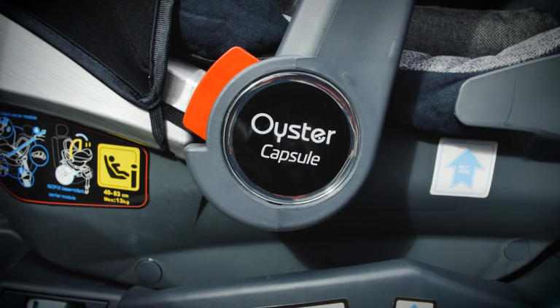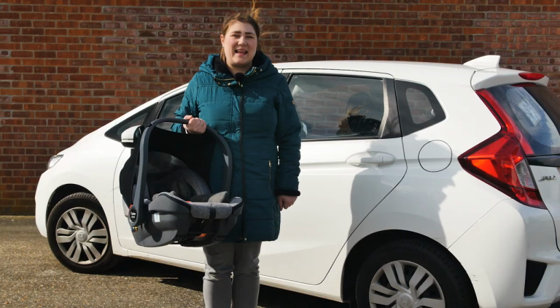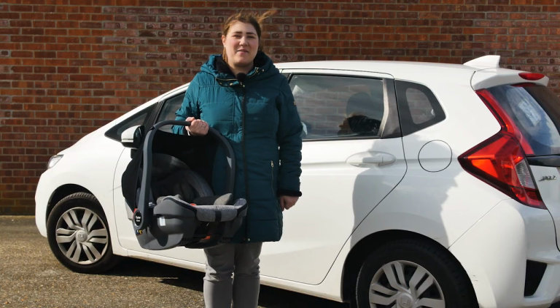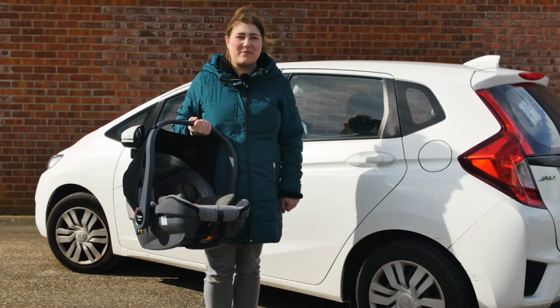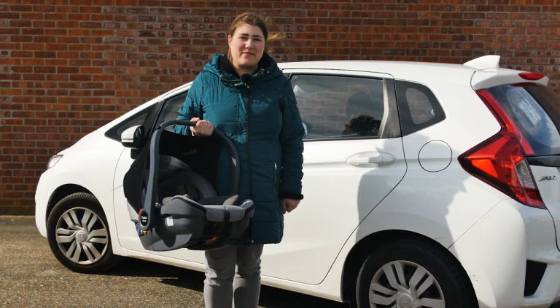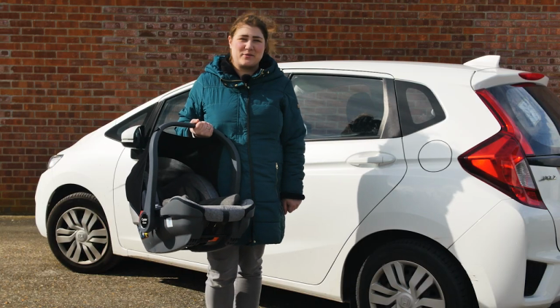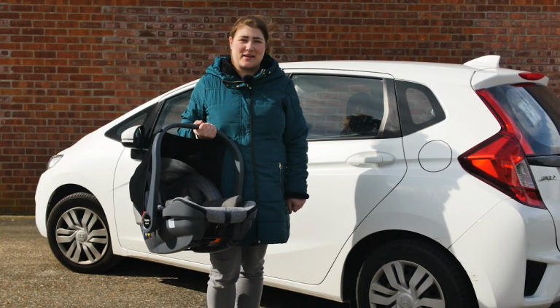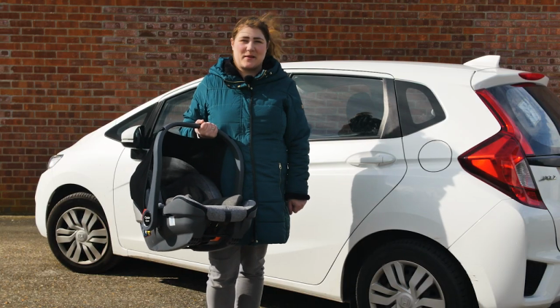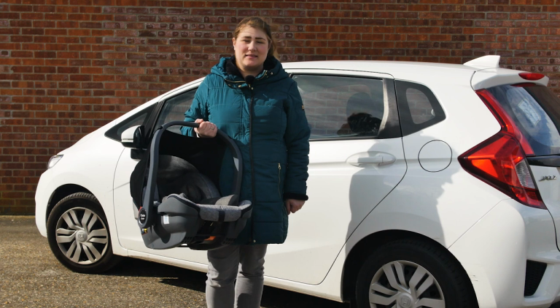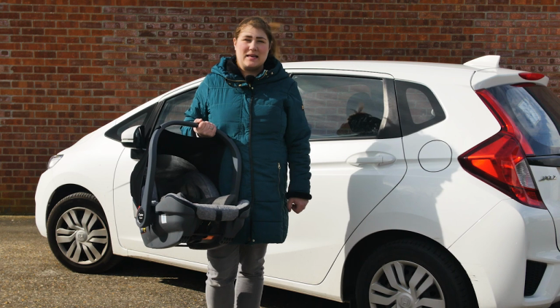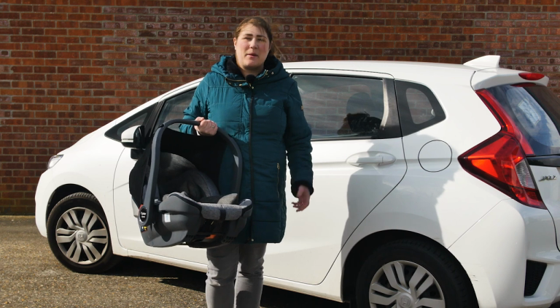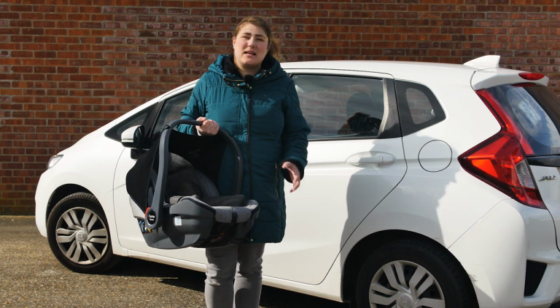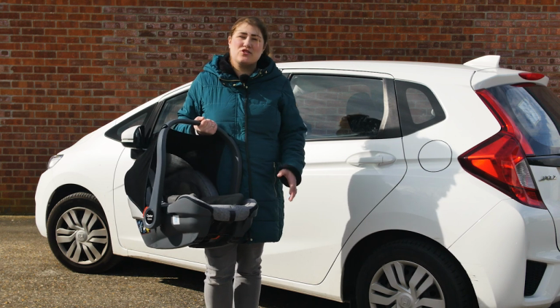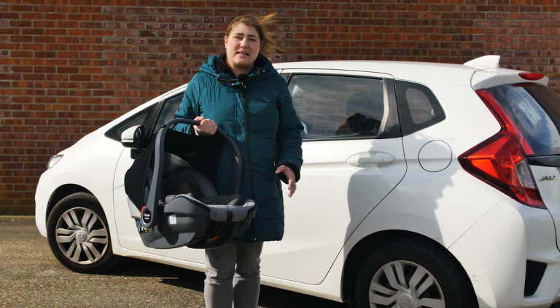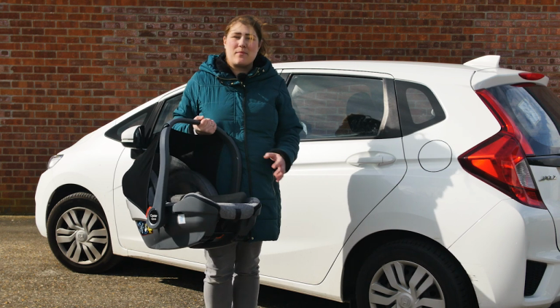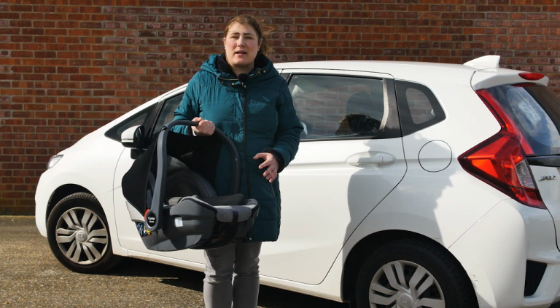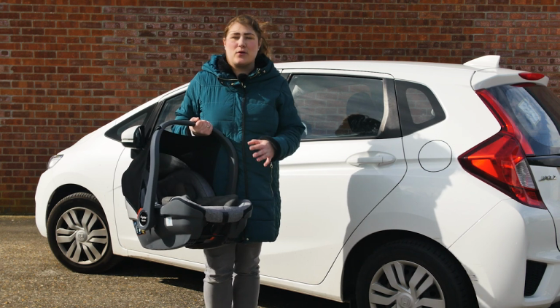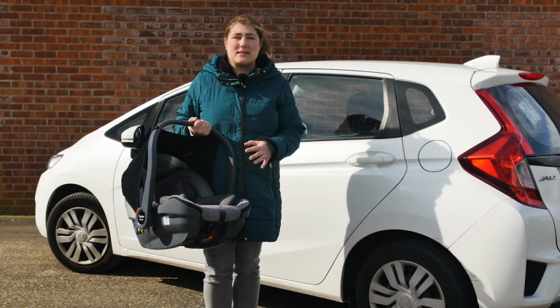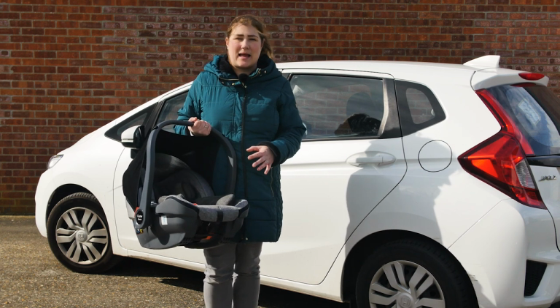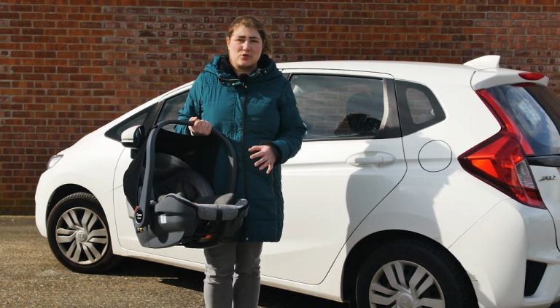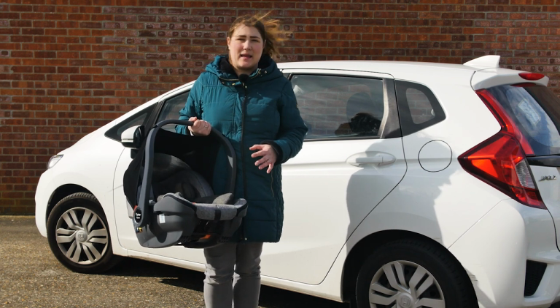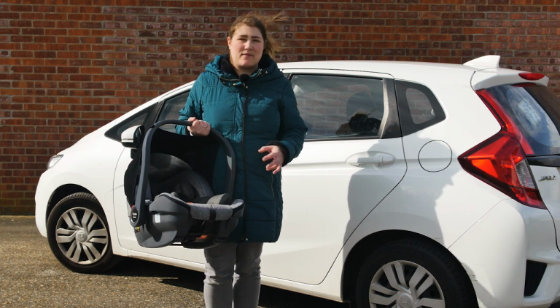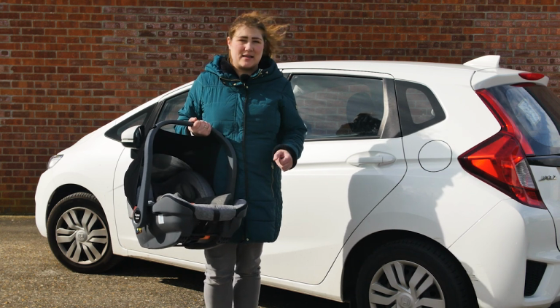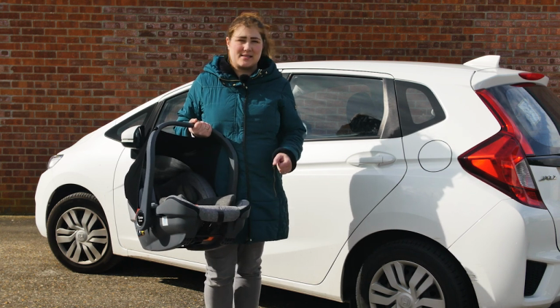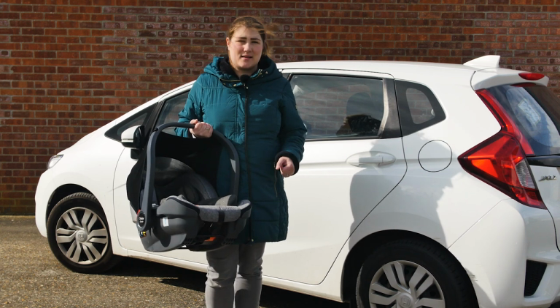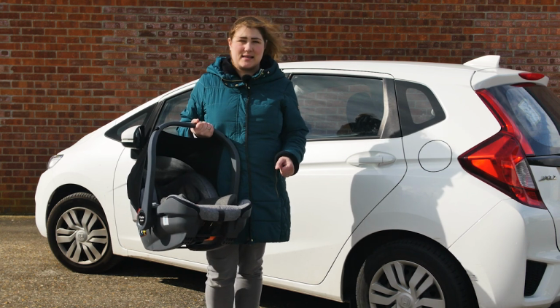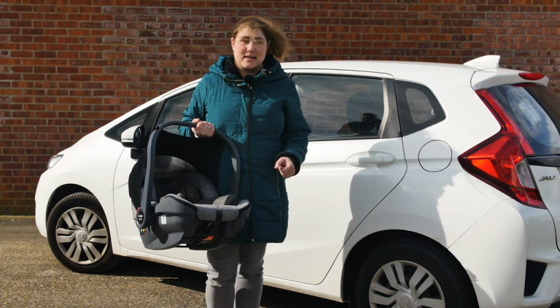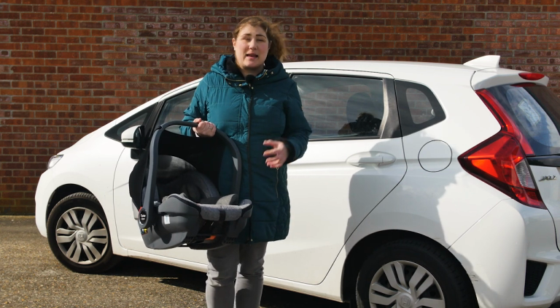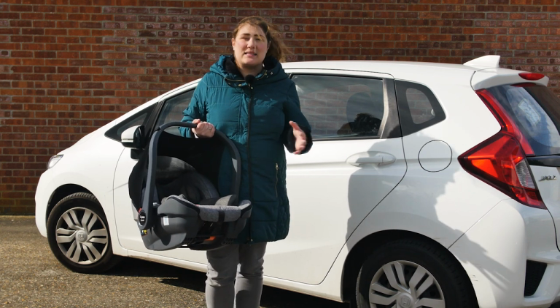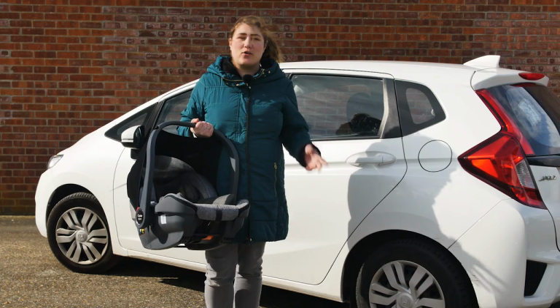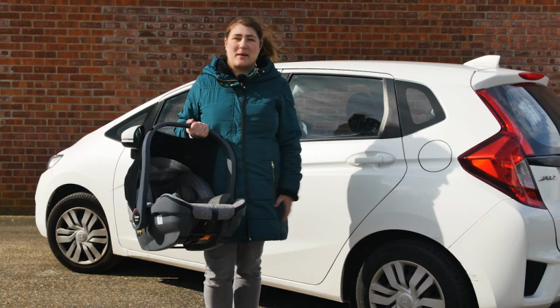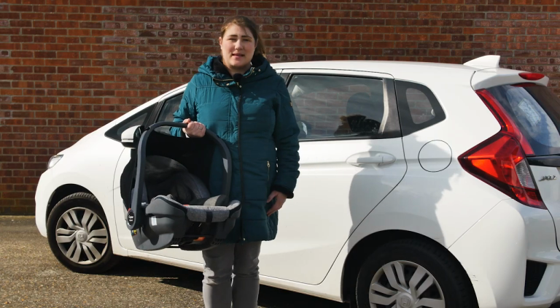Hello, I'm Kelly from Pushchair Expert. Babyside just released their brand new Oyster Capsule infant i-size car seat and I'm going to tell you all about it.